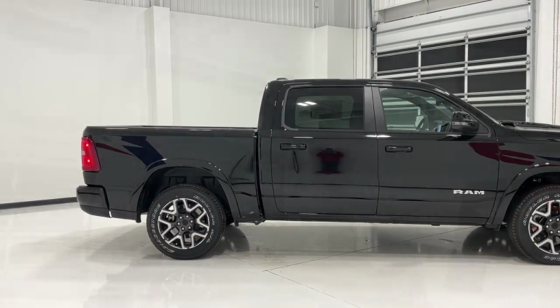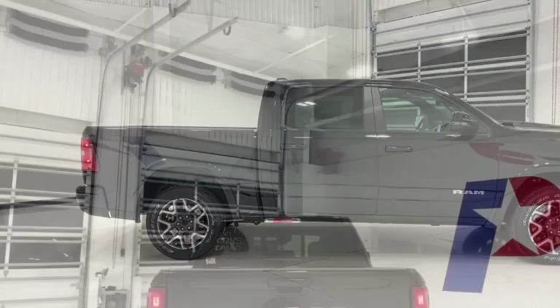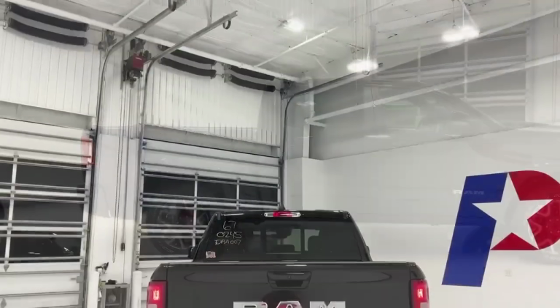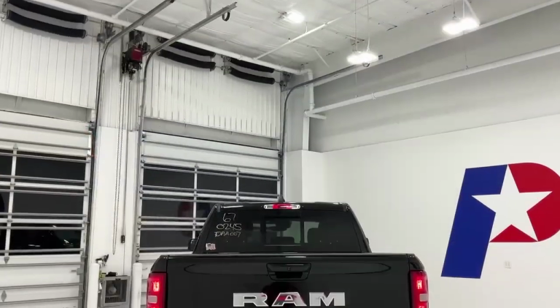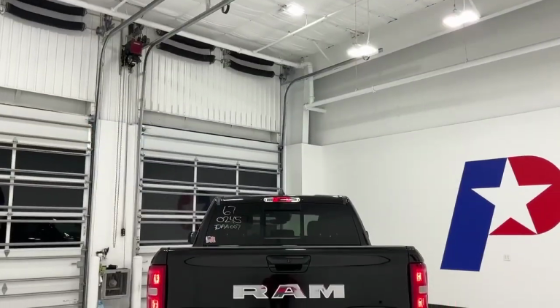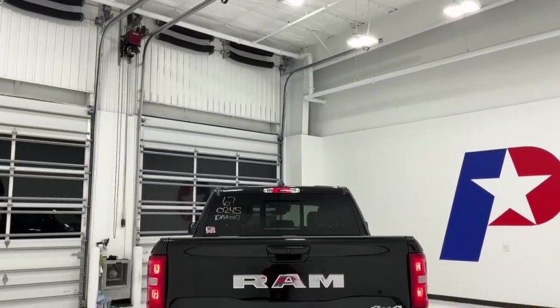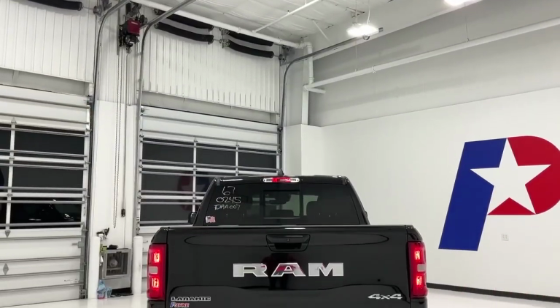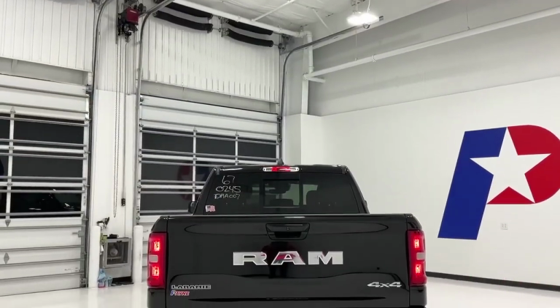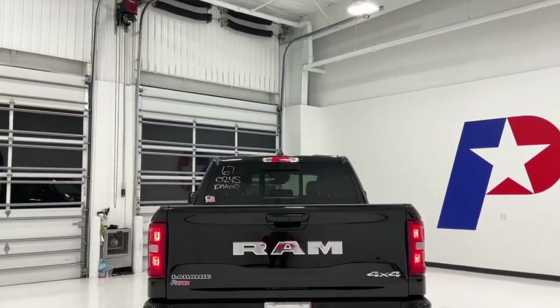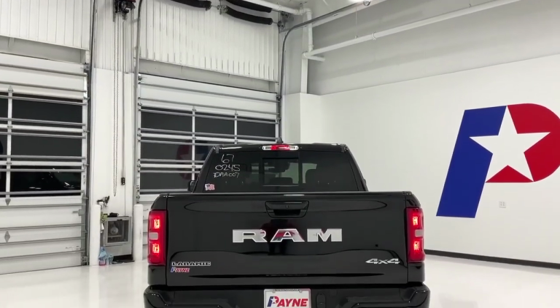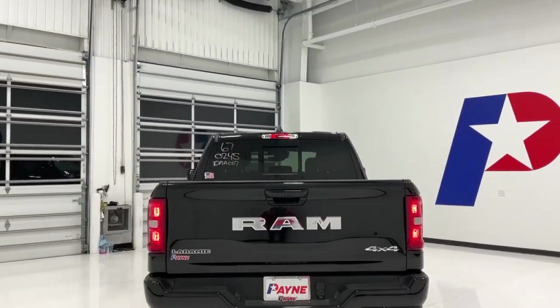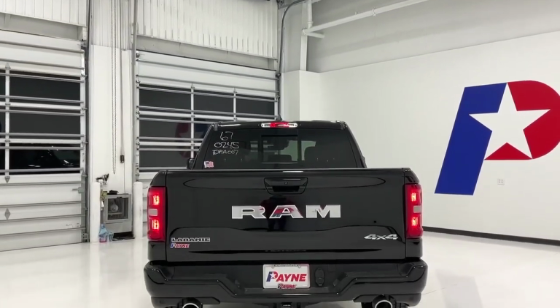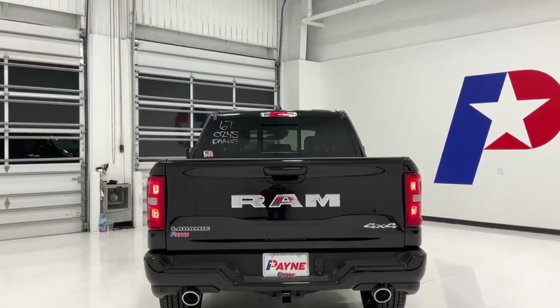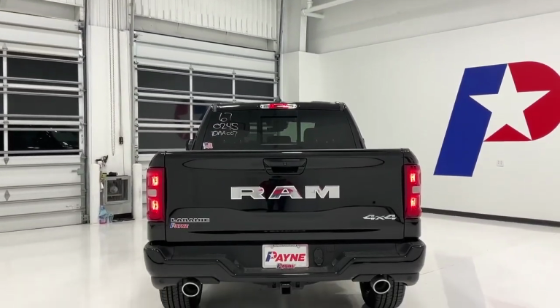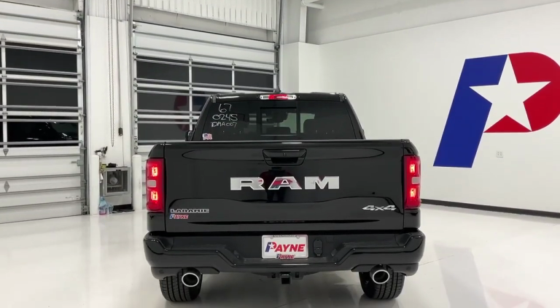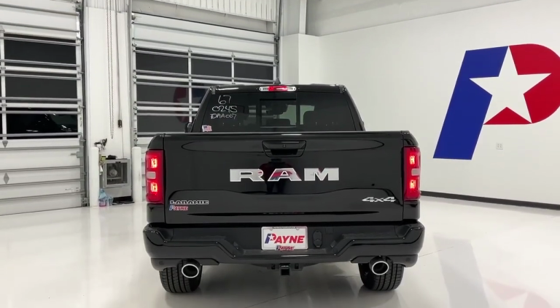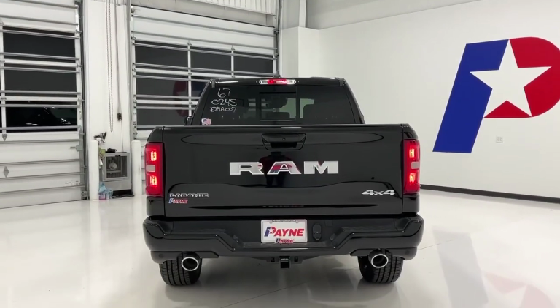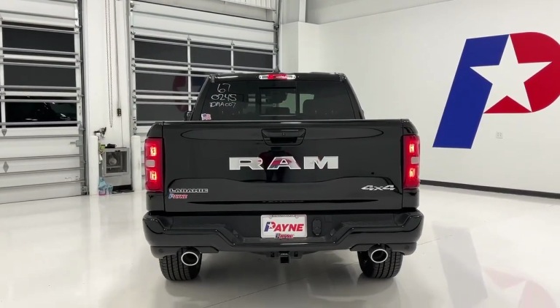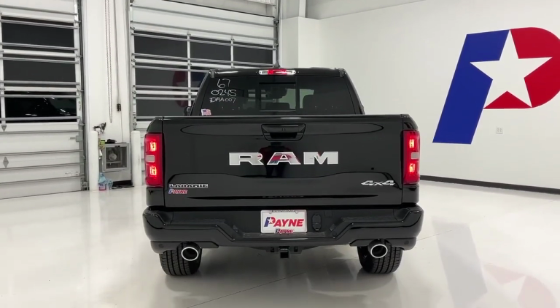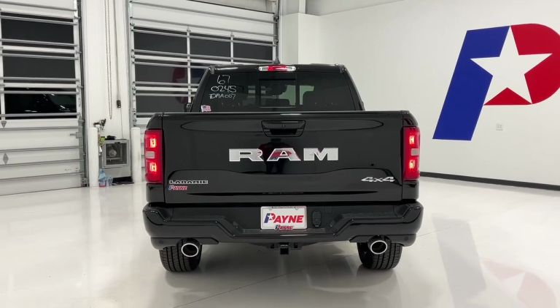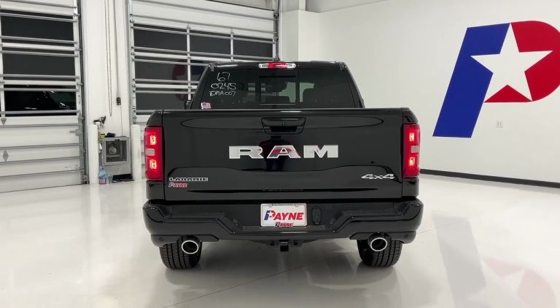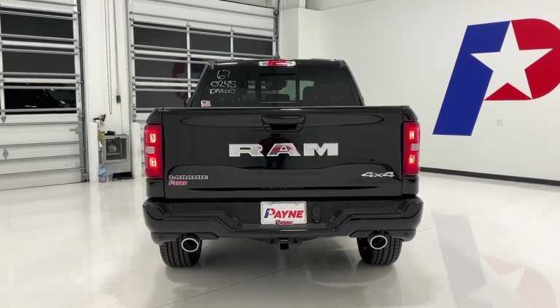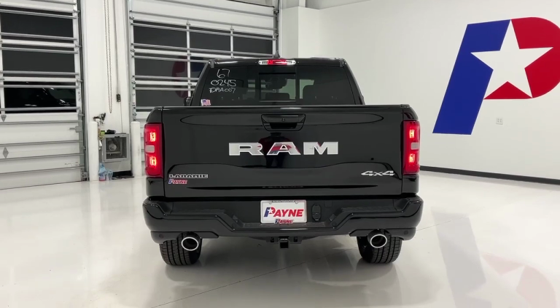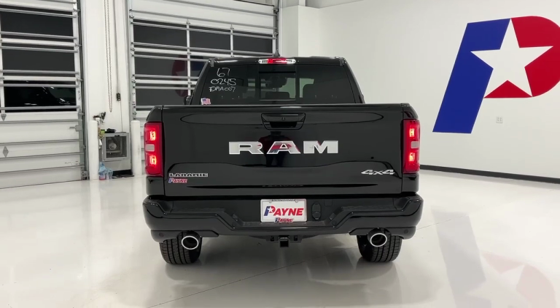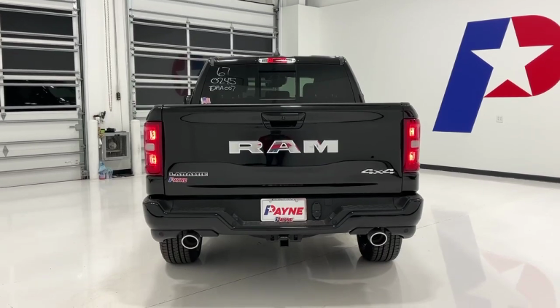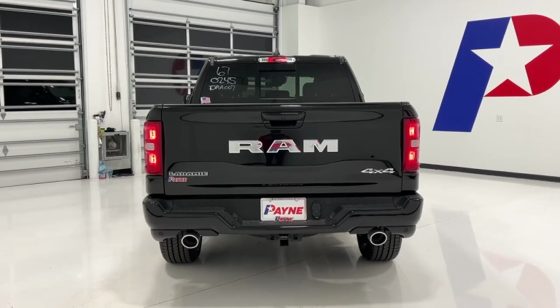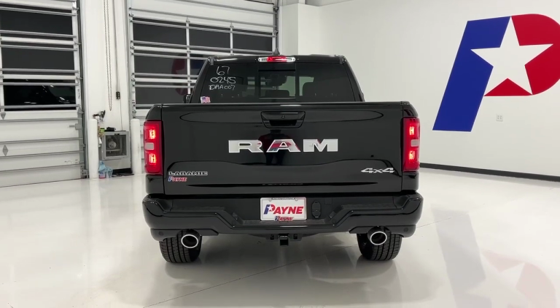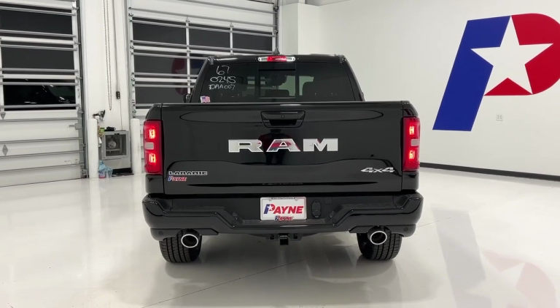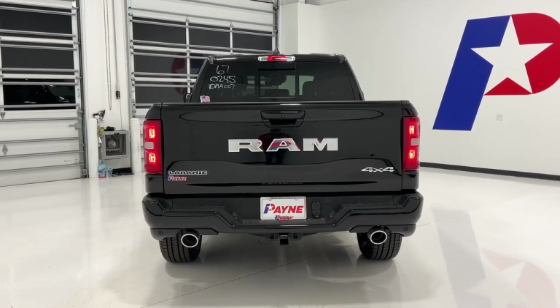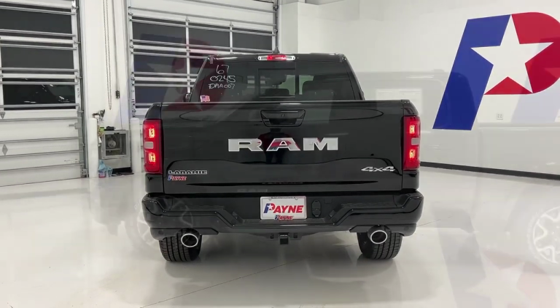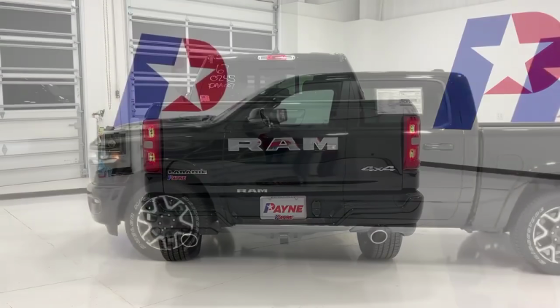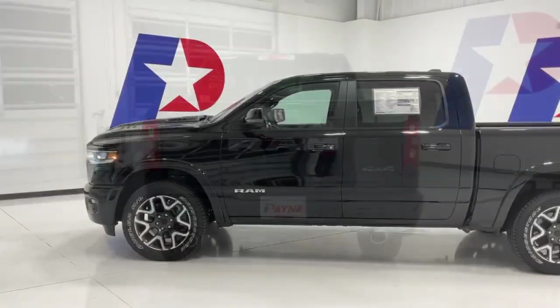We have easy financing available, including over 35 lenders to get you the deal that fits your budget.